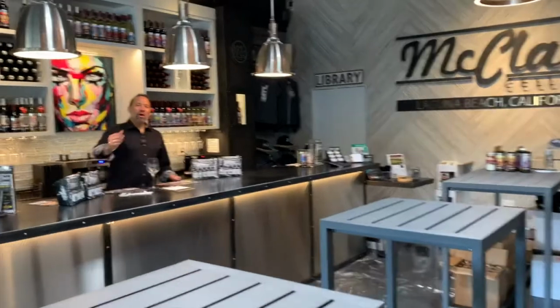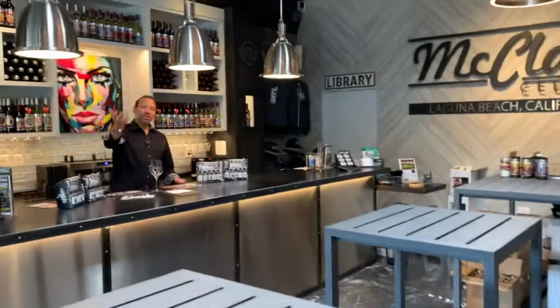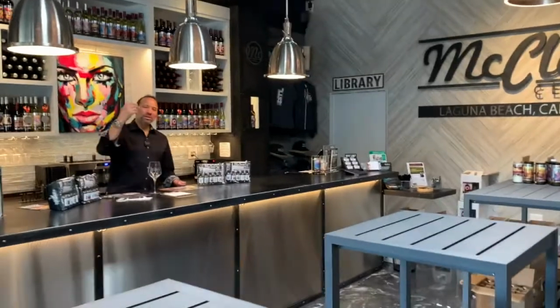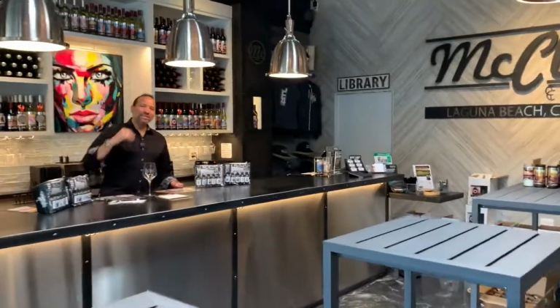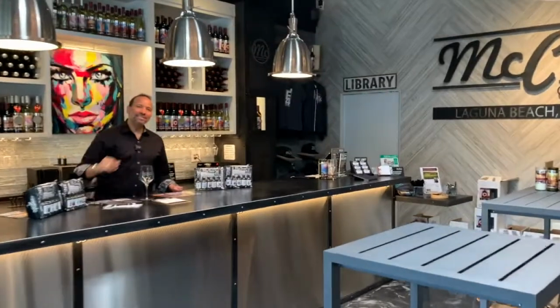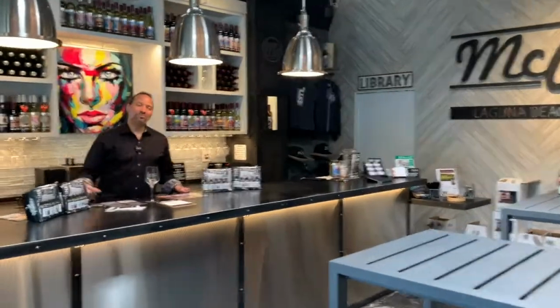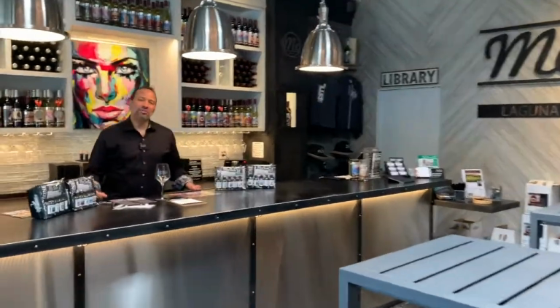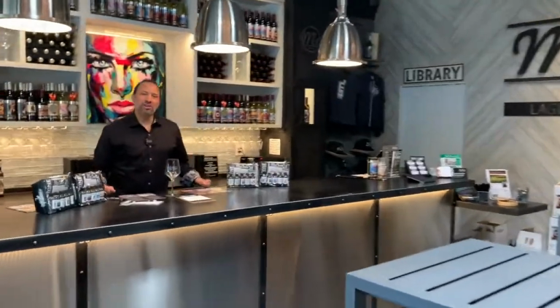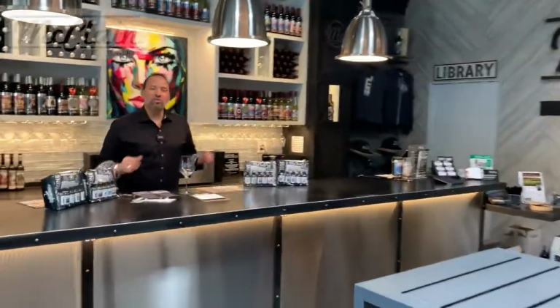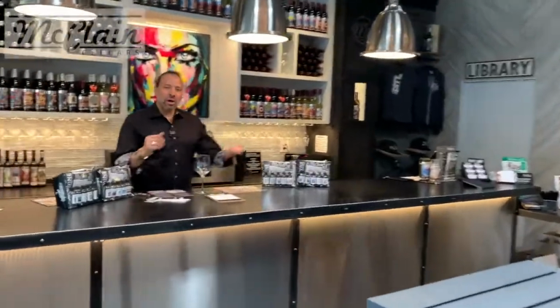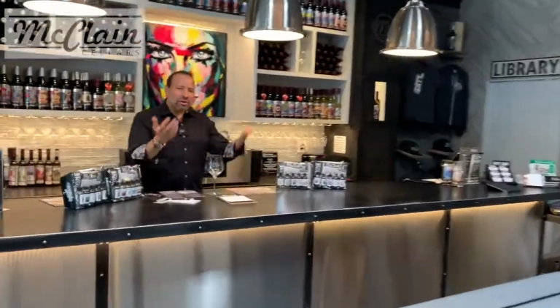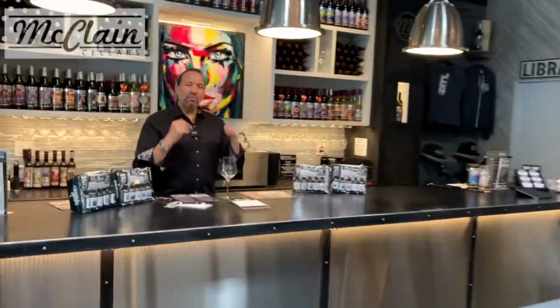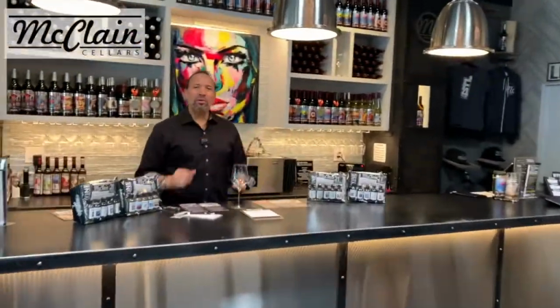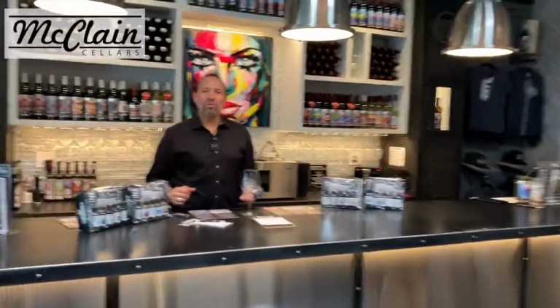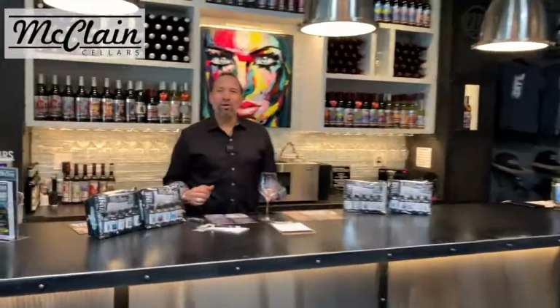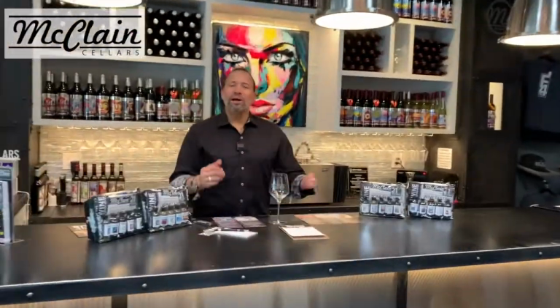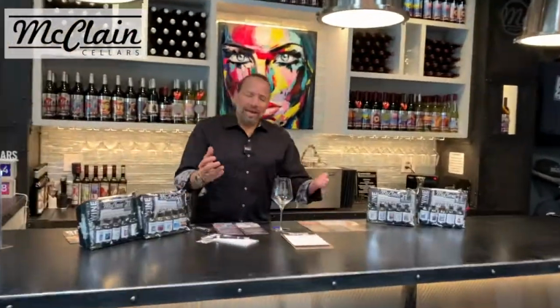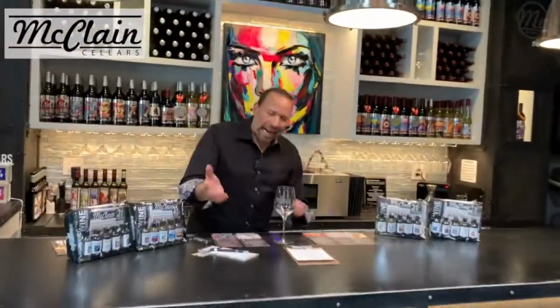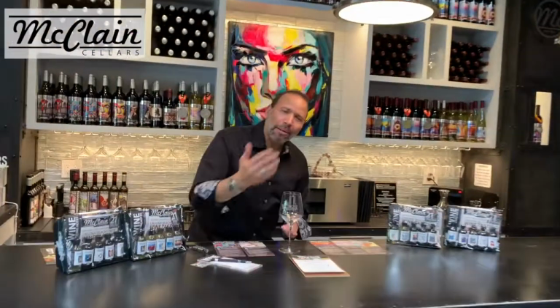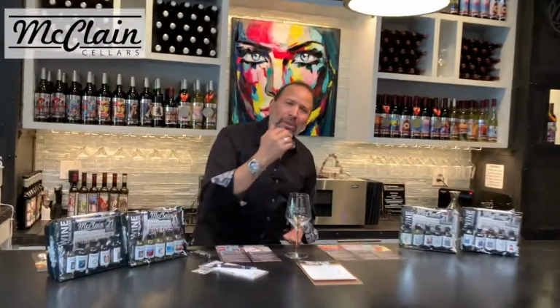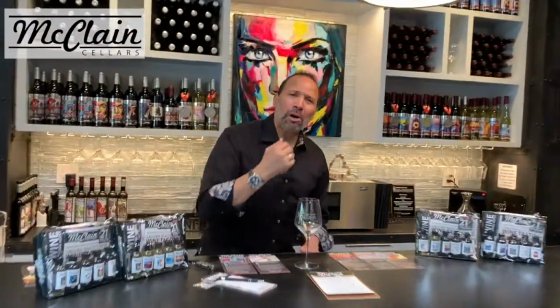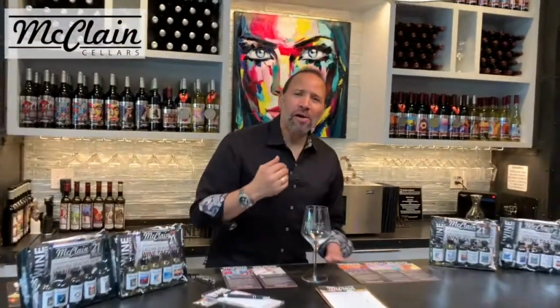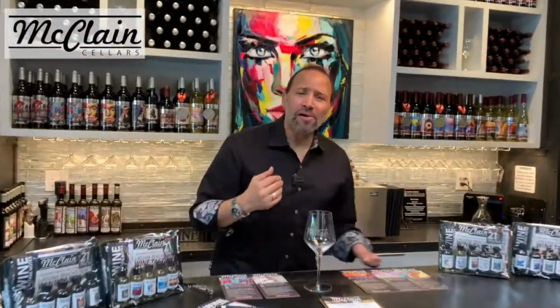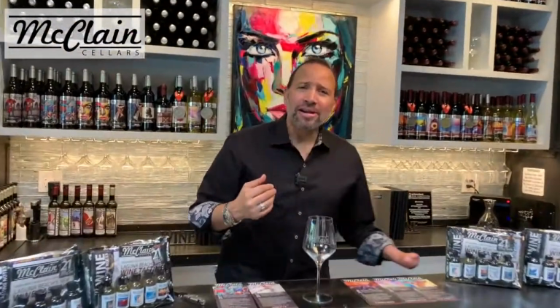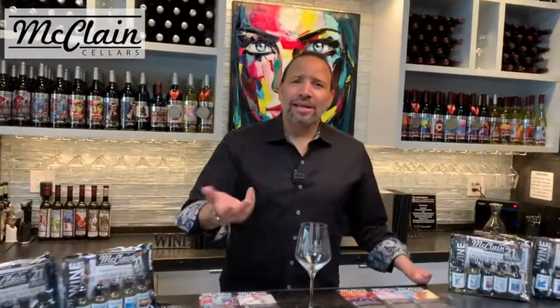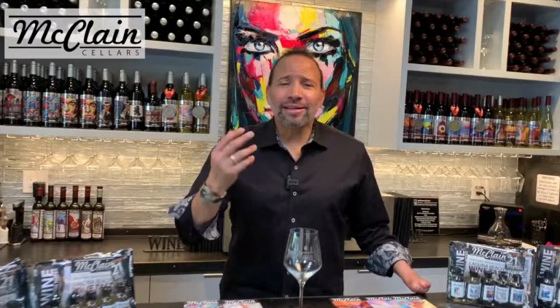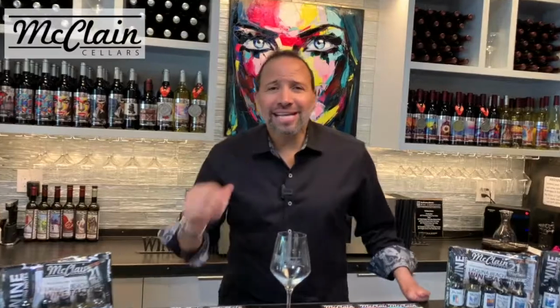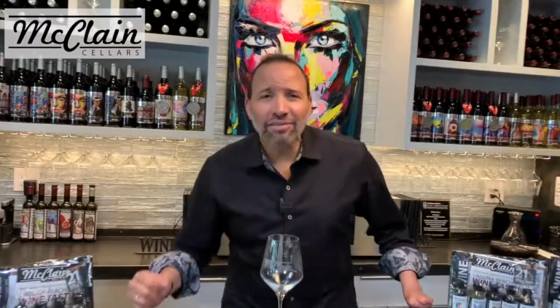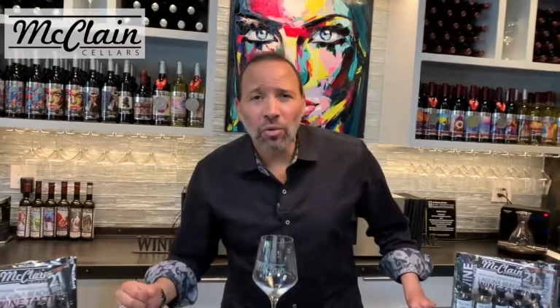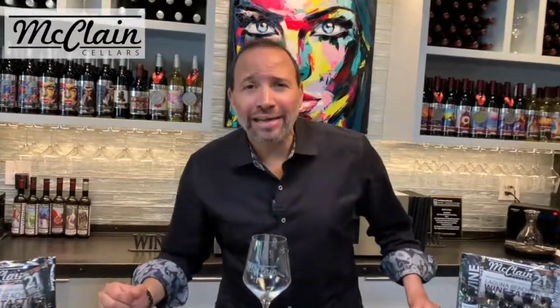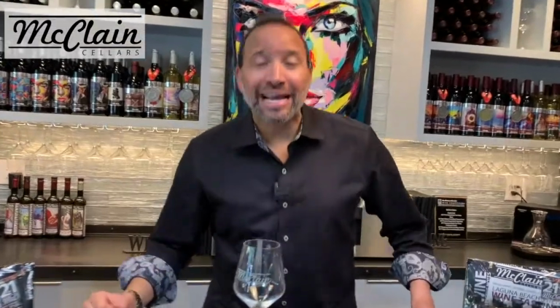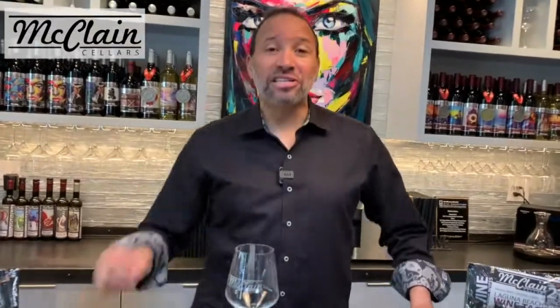Welcome to McLean Cellars, my friends. Welcome, welcome, welcome. Come up to the bar. Let's have a wine tasting.